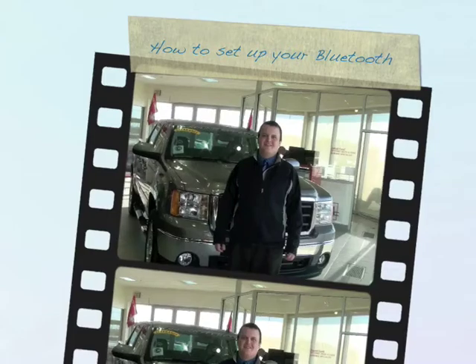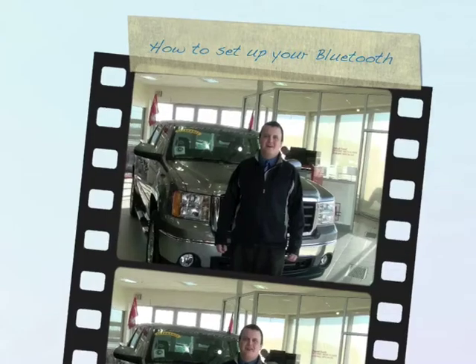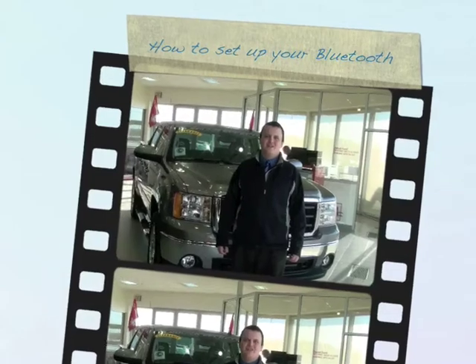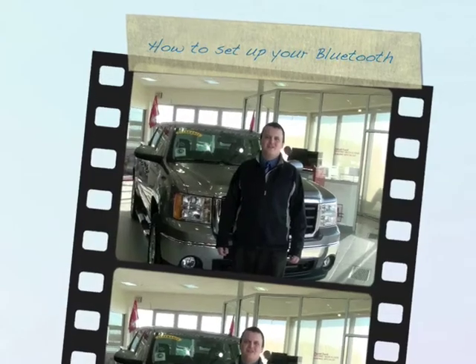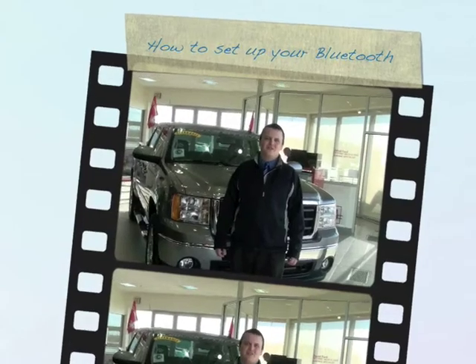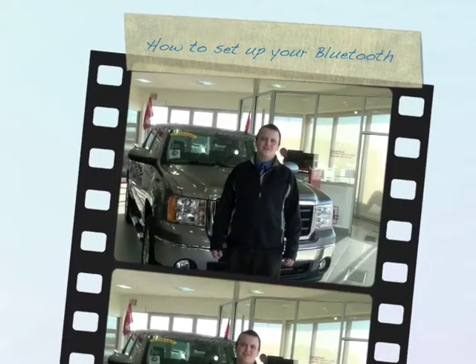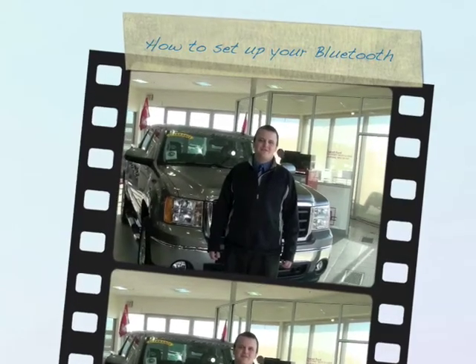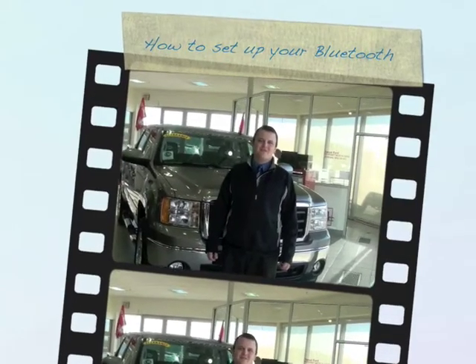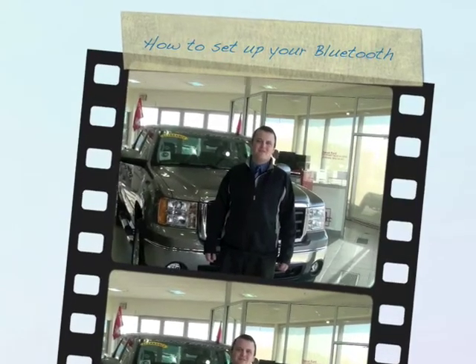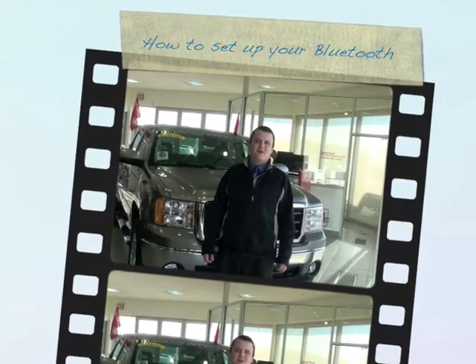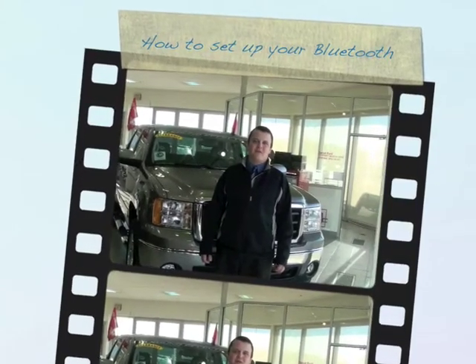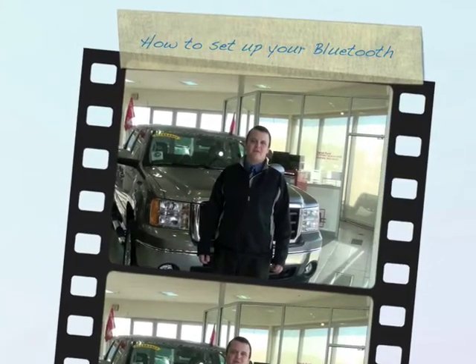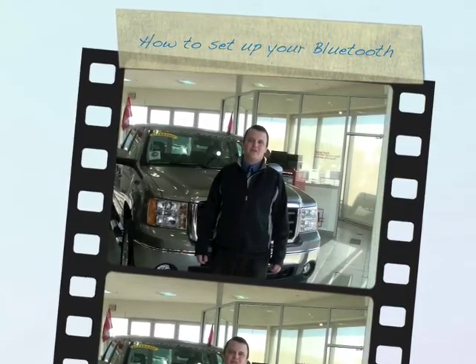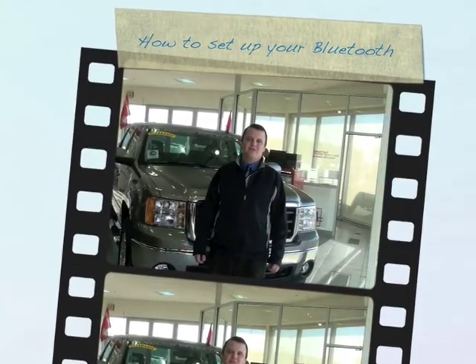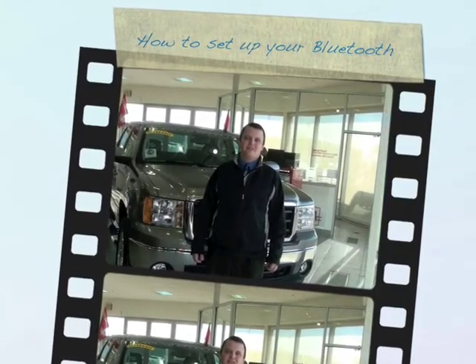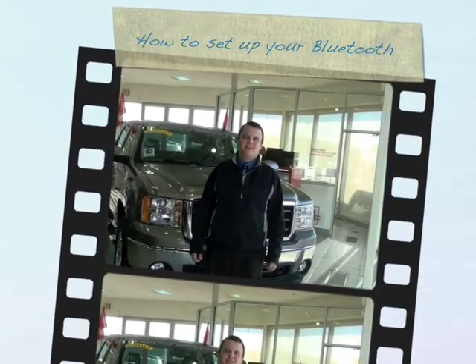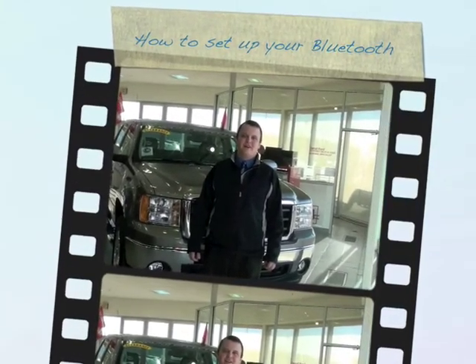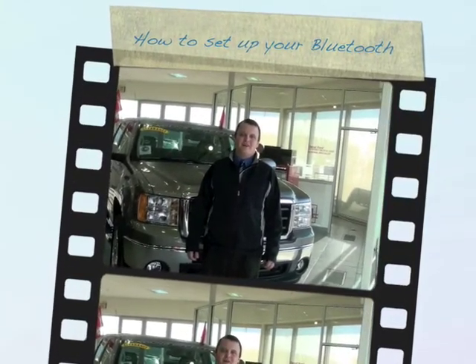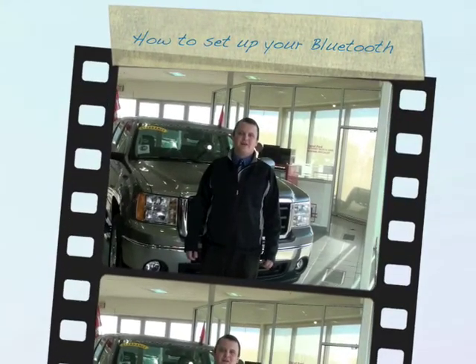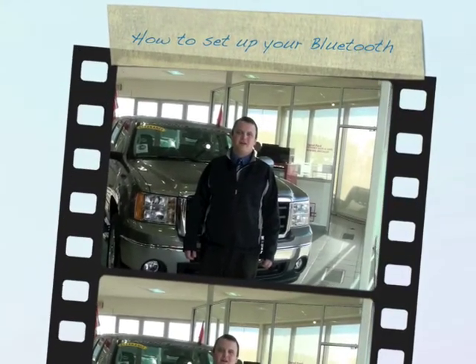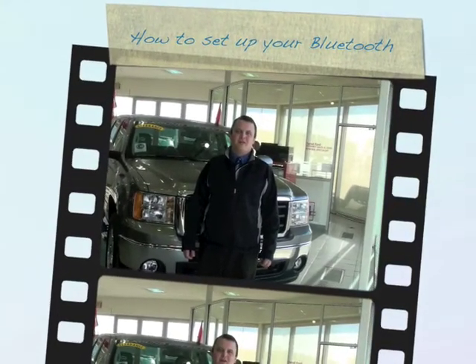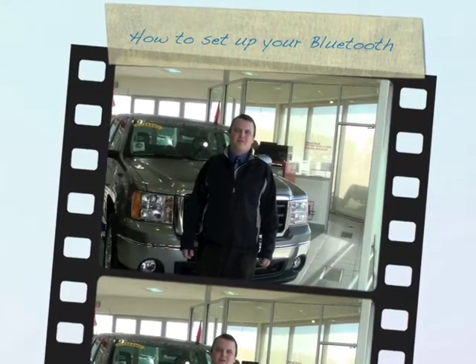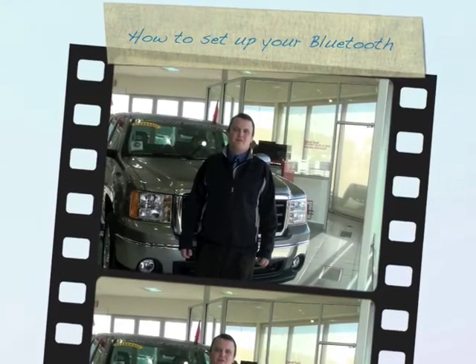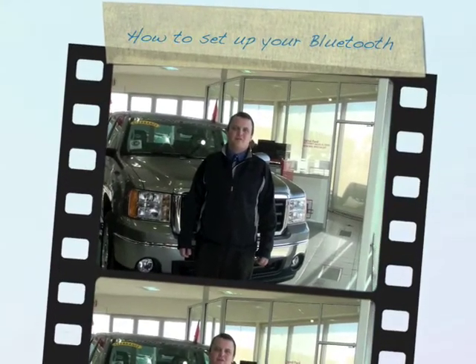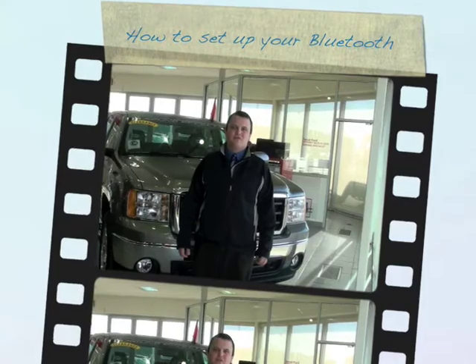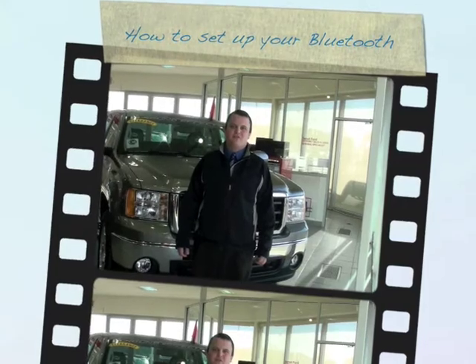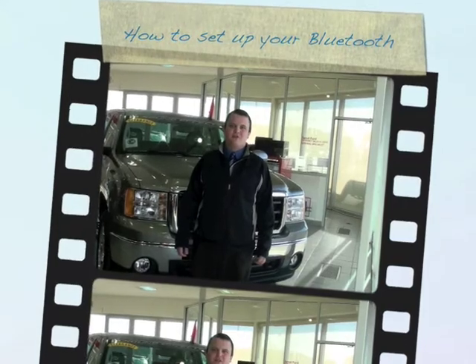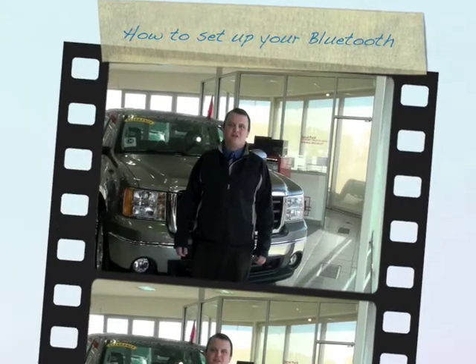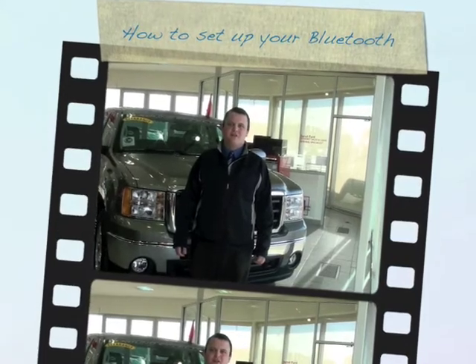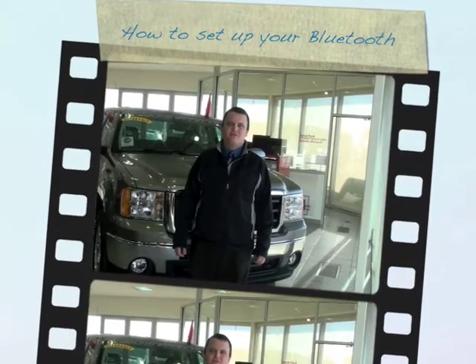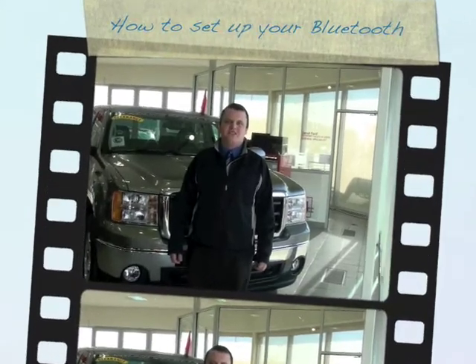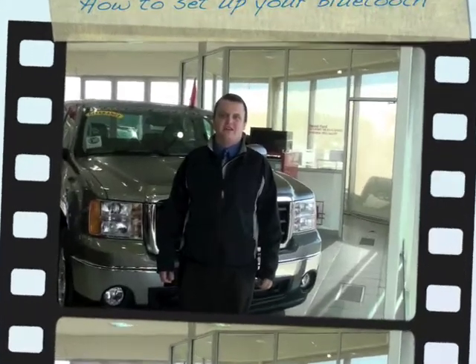Hi, I'm Justin Bostens from Davis Pontiac Buick GMC. I'm here to show you how to set up your Bluetooth on this 2009 GMC Sierra.